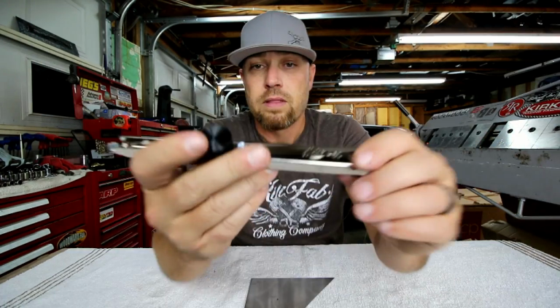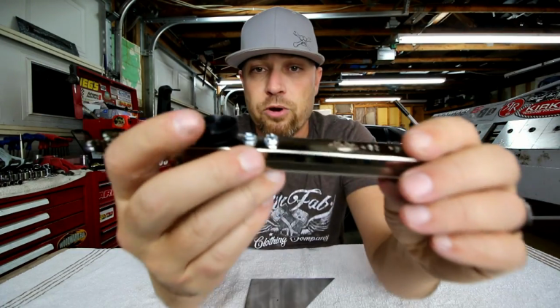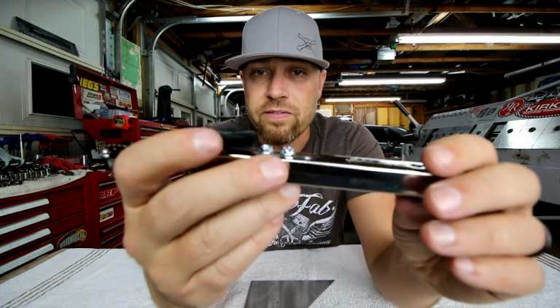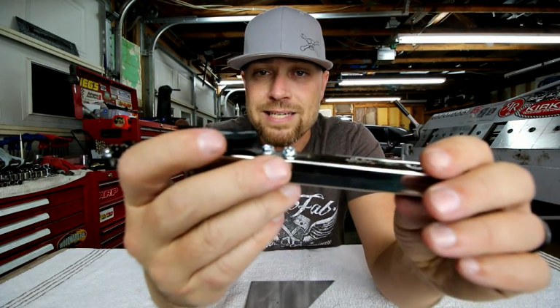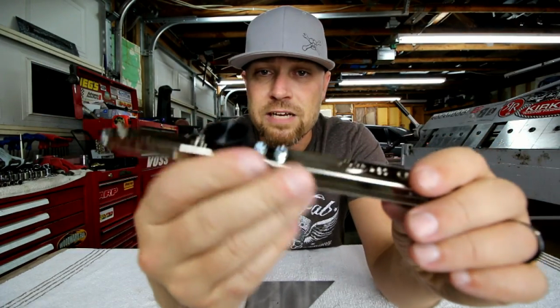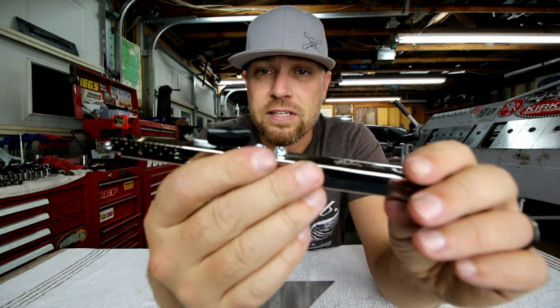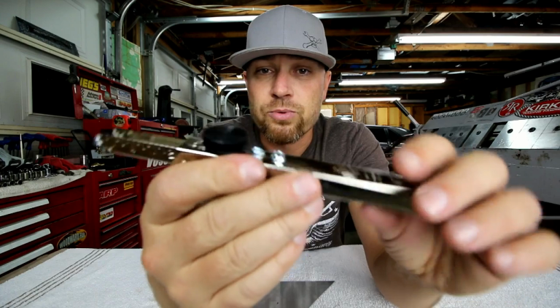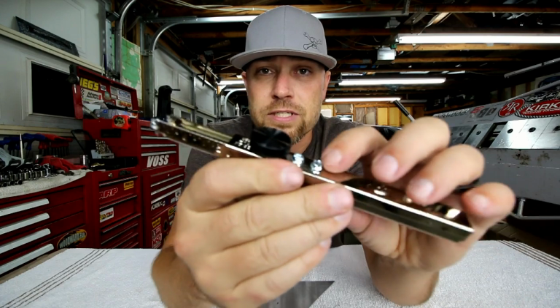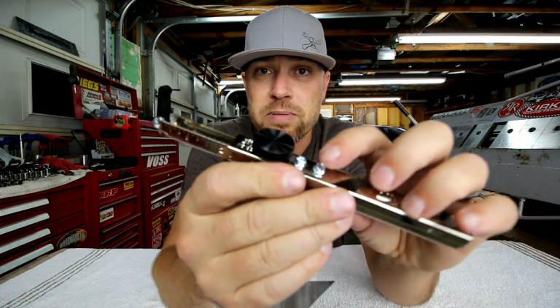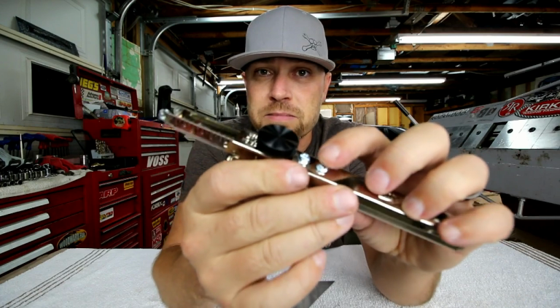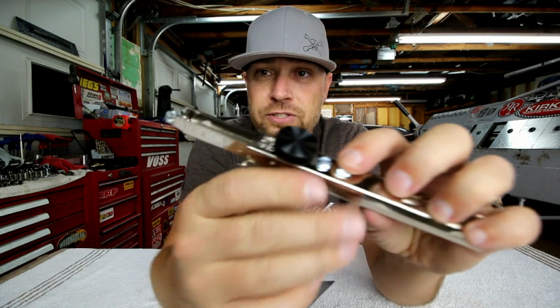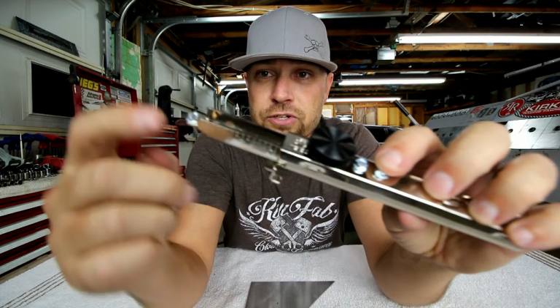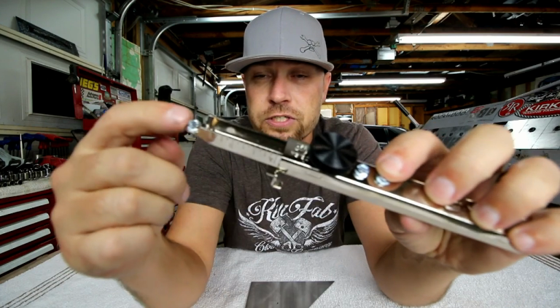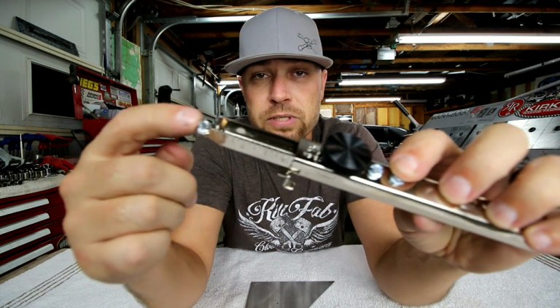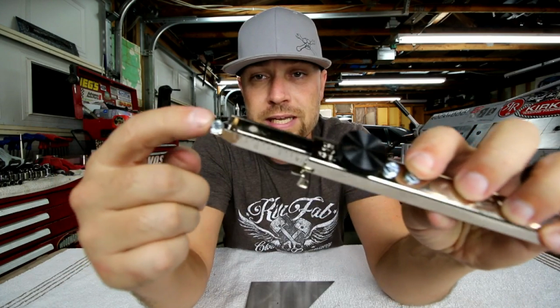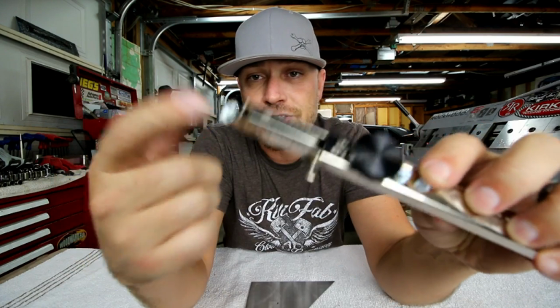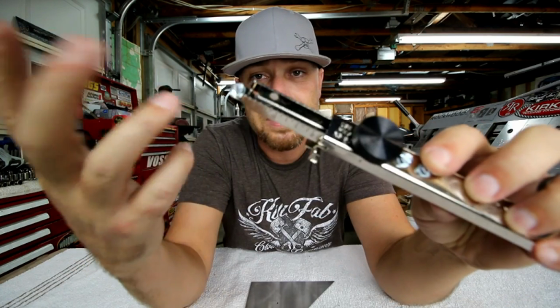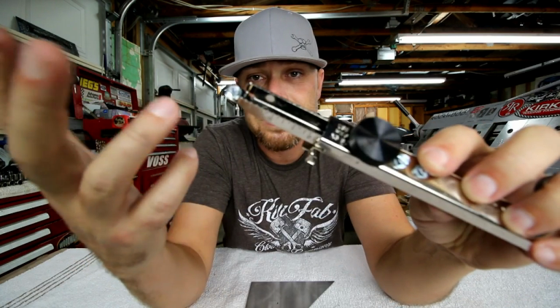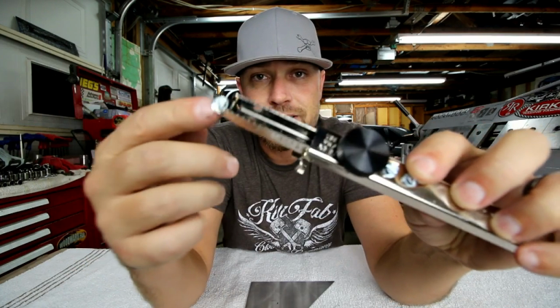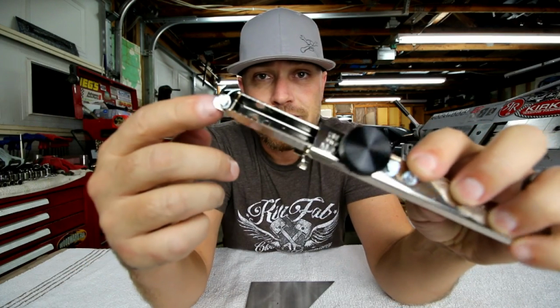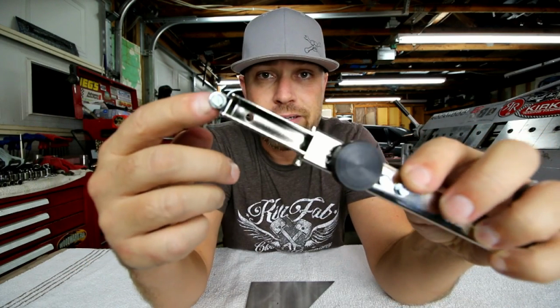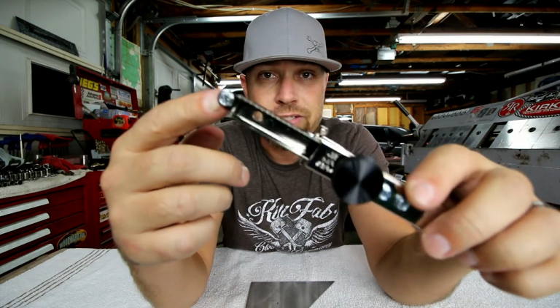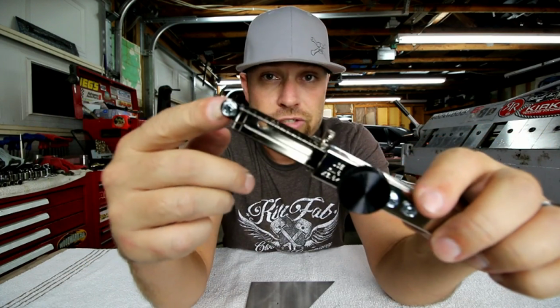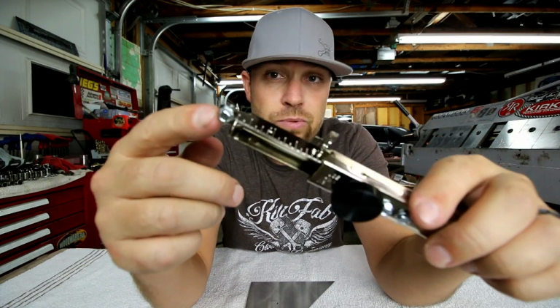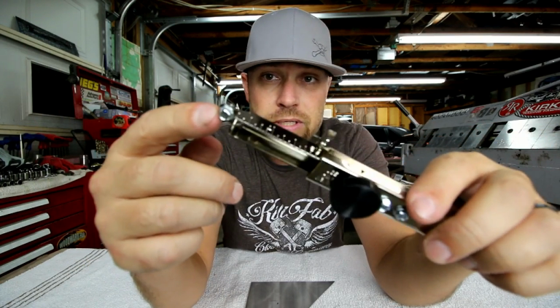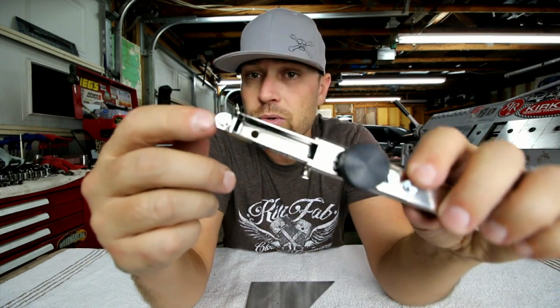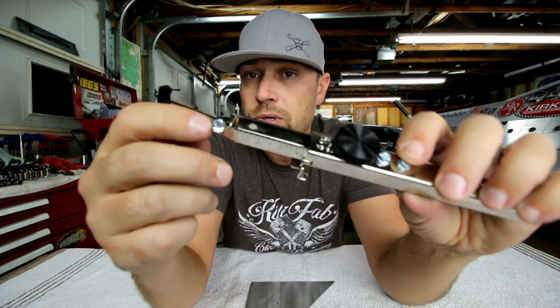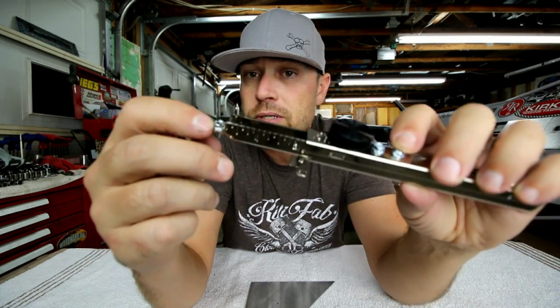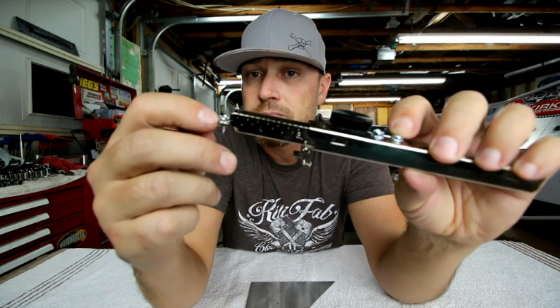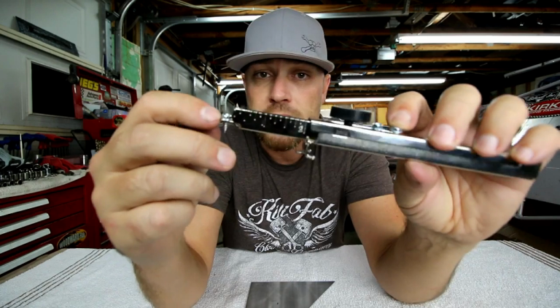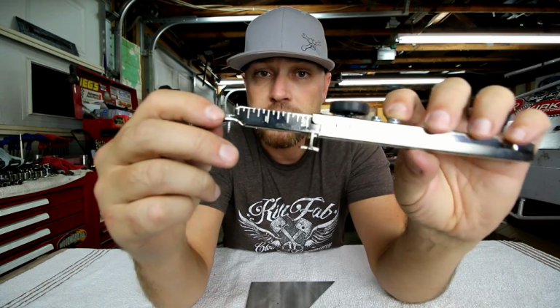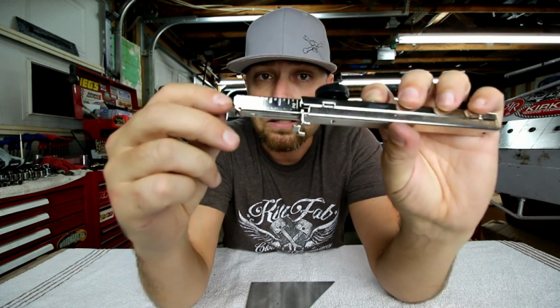They were even nice enough on this one to supply some extra screws to put in the end, just in case you lose one or it gets dull.